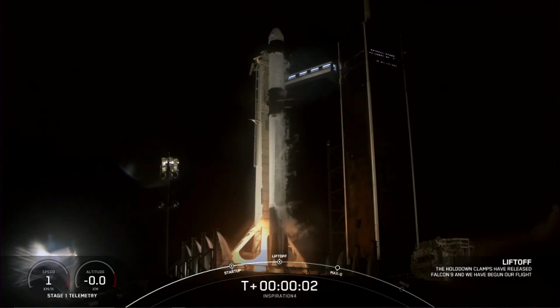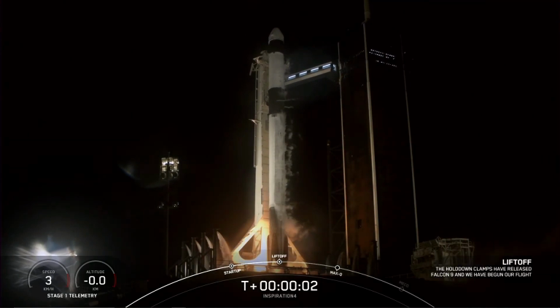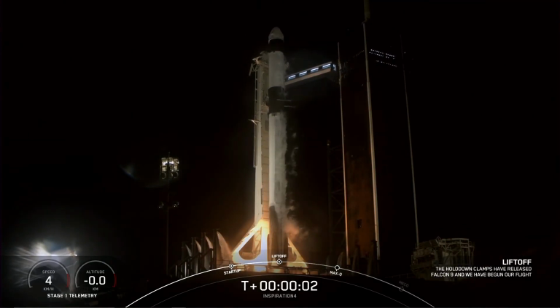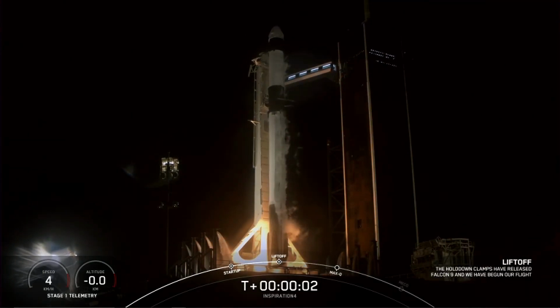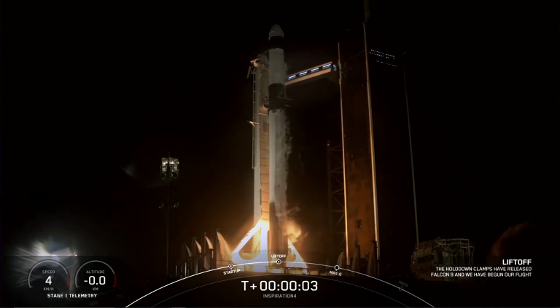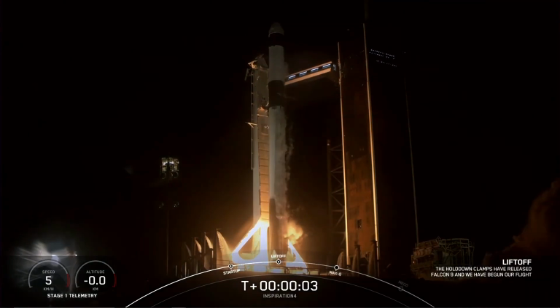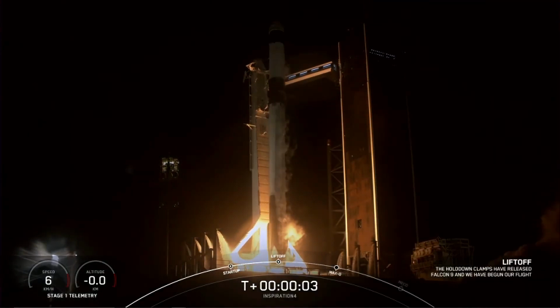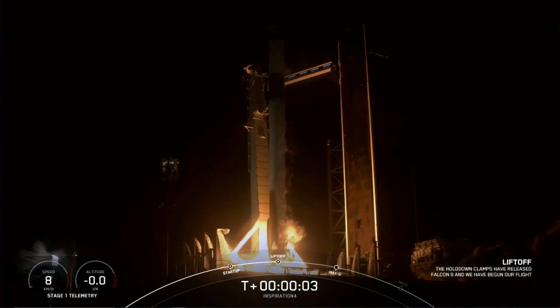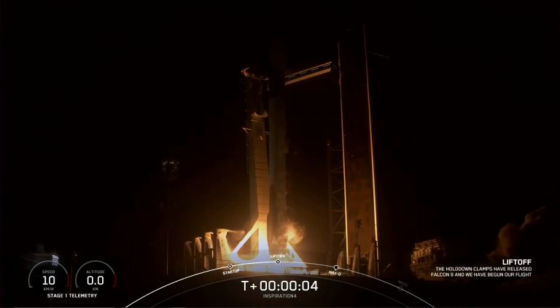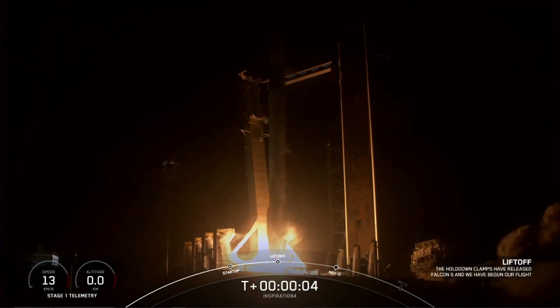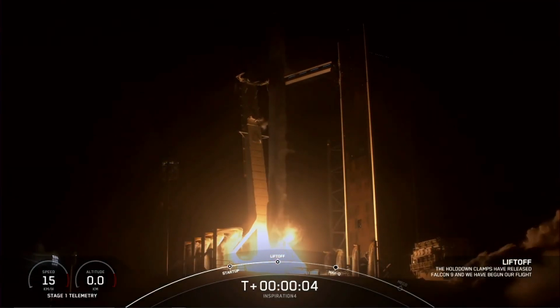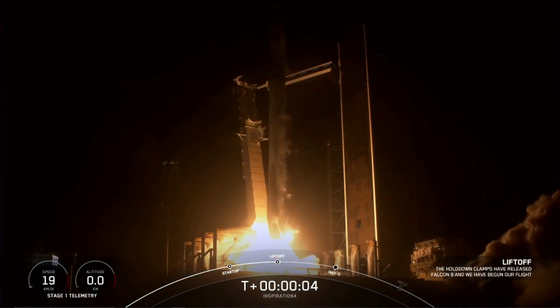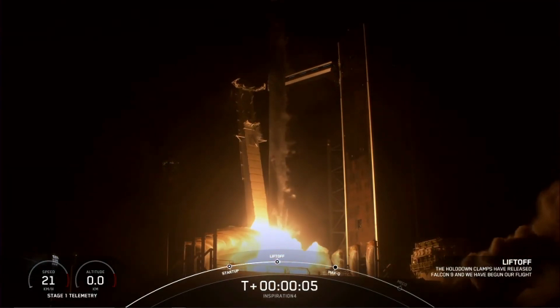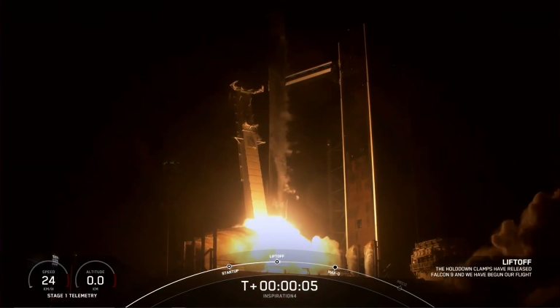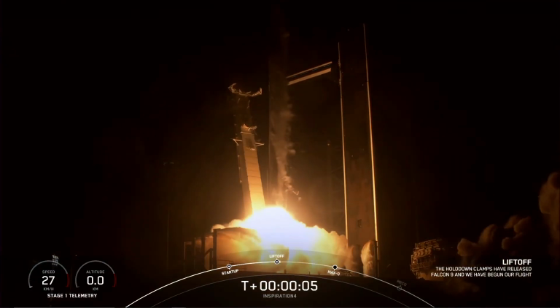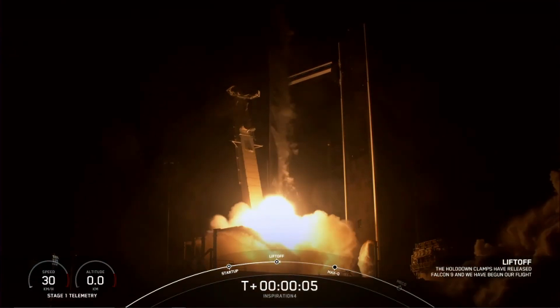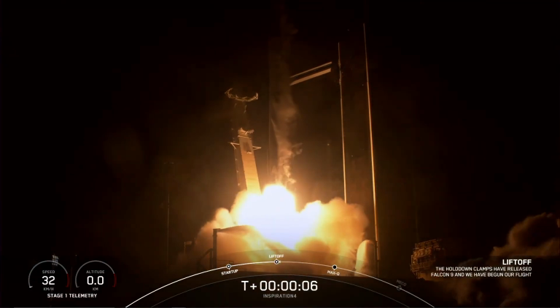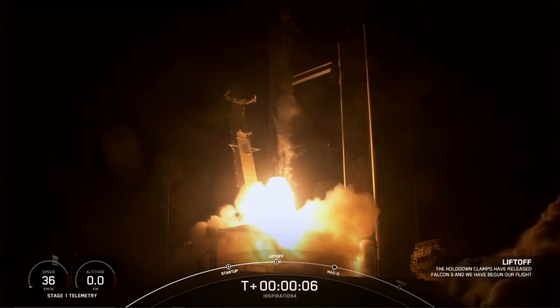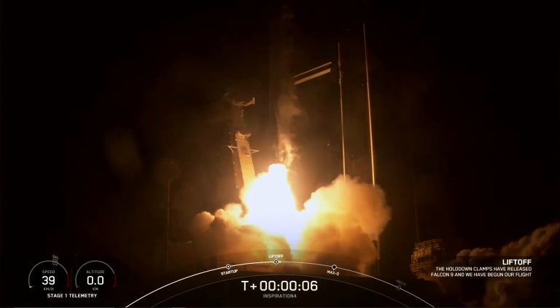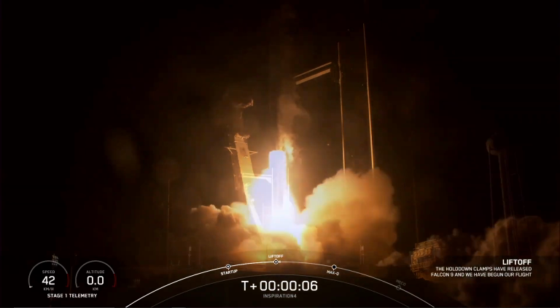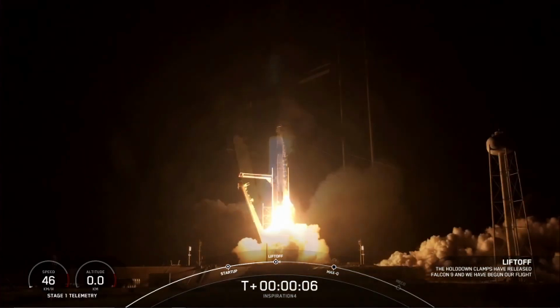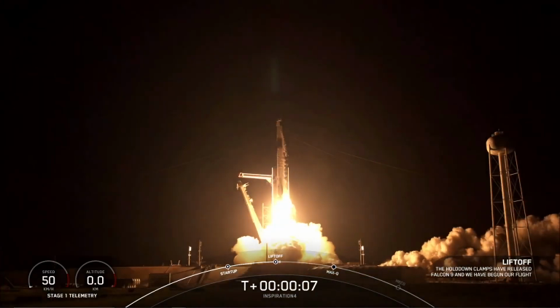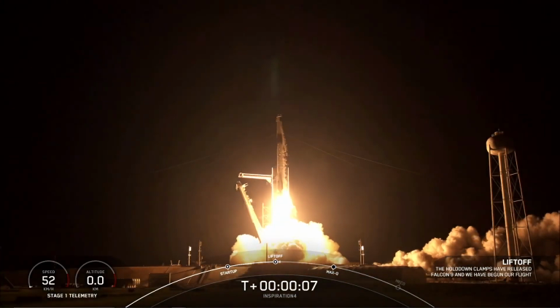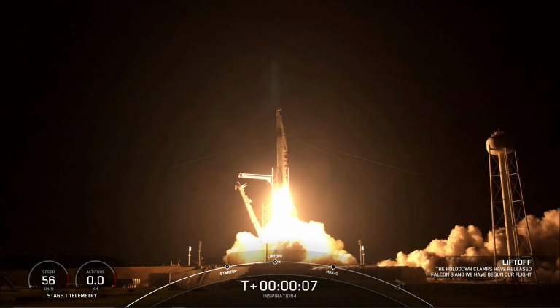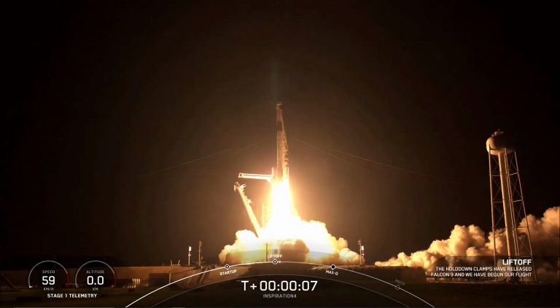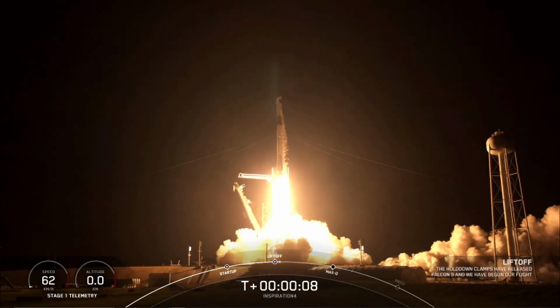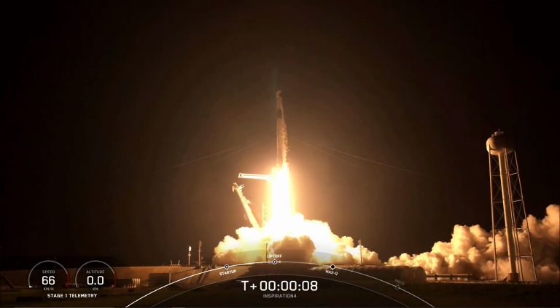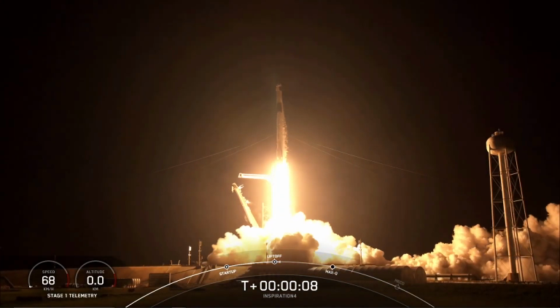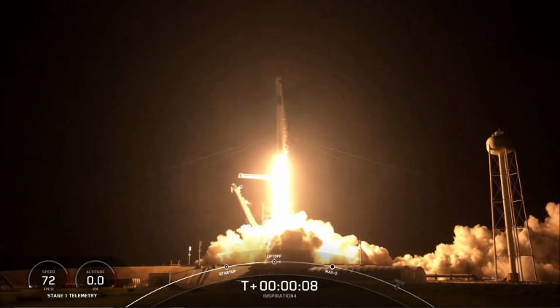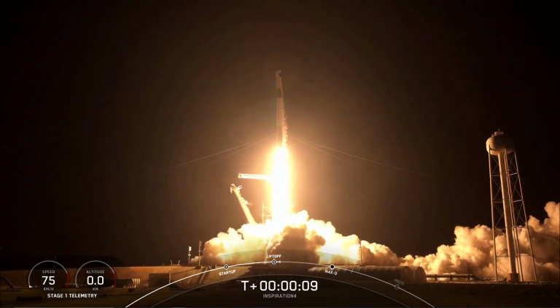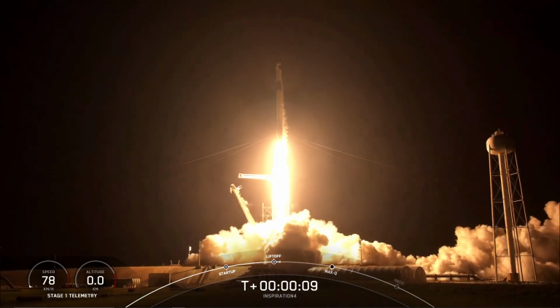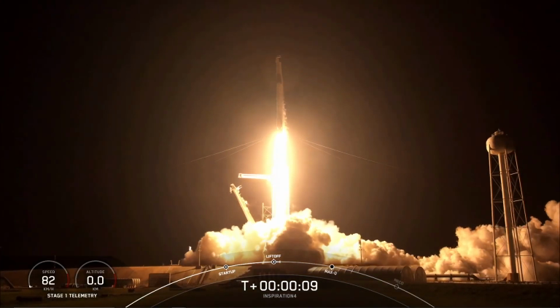Ignition and liftoff for Inspiration 4. Go Dragon! Go Falcon! Godspeed Inspiration 4.